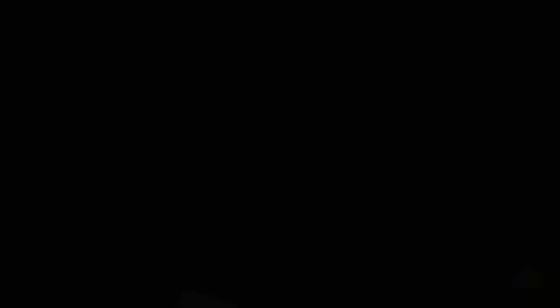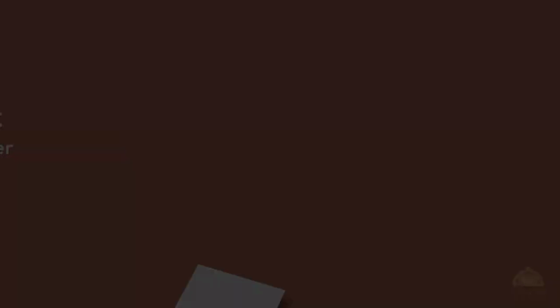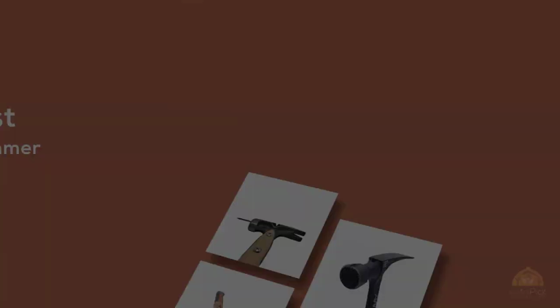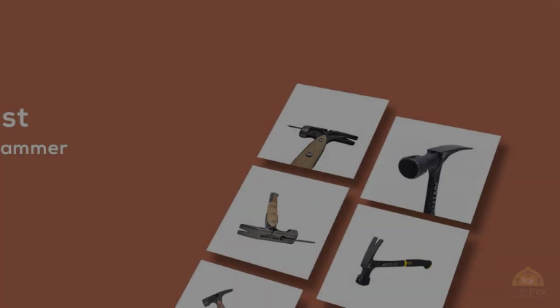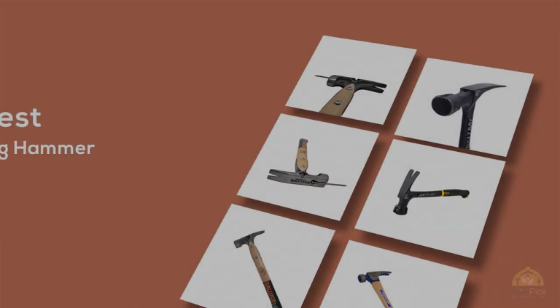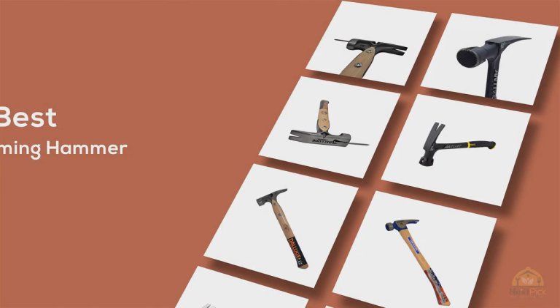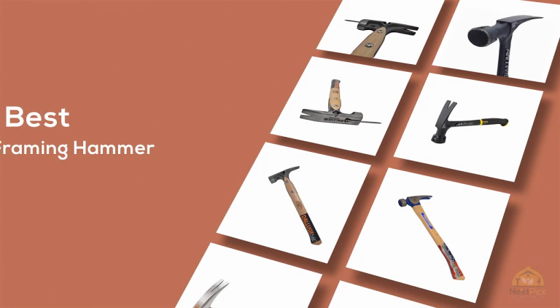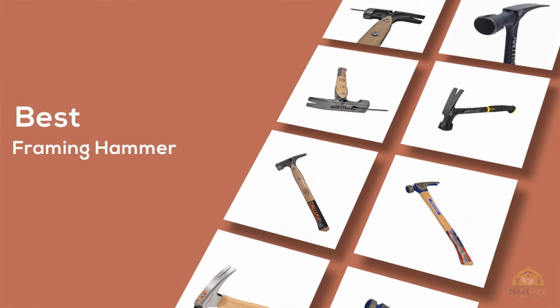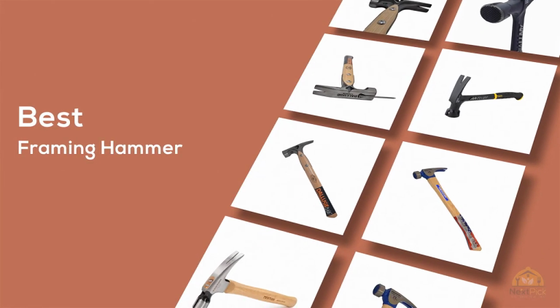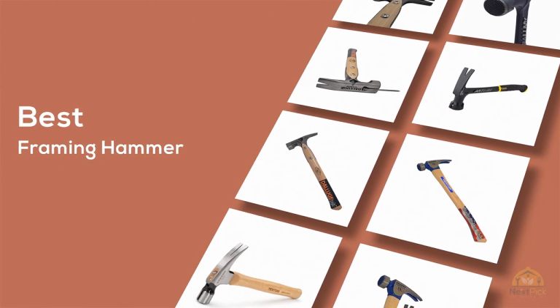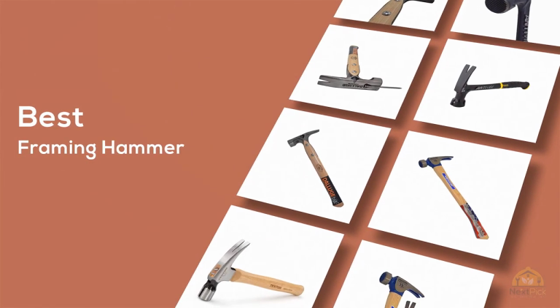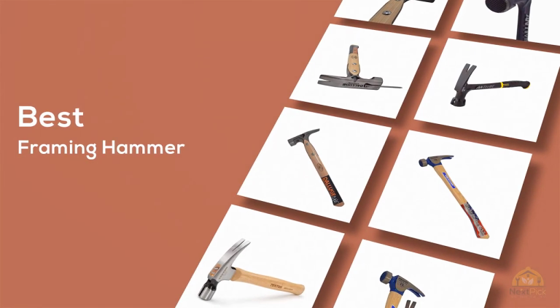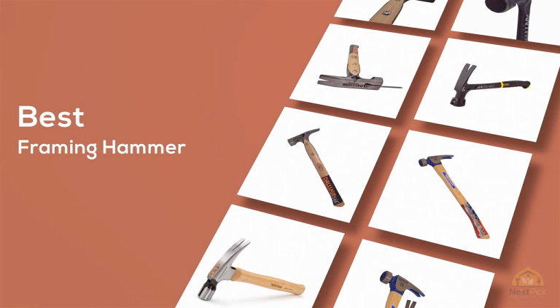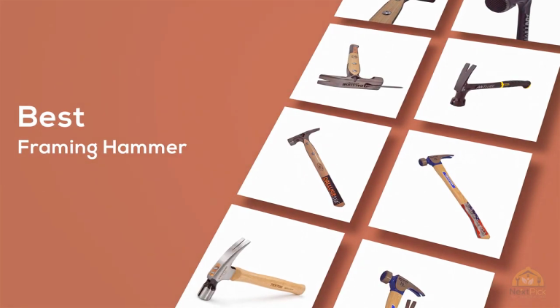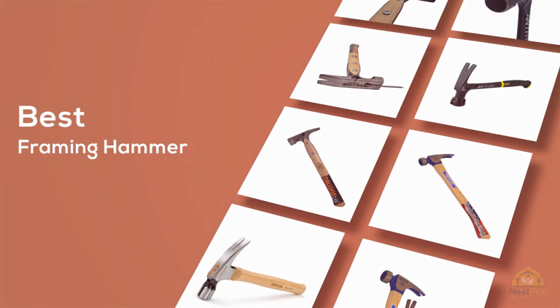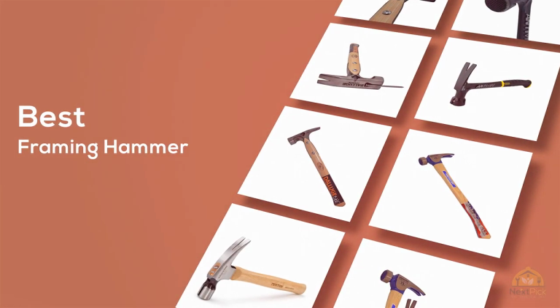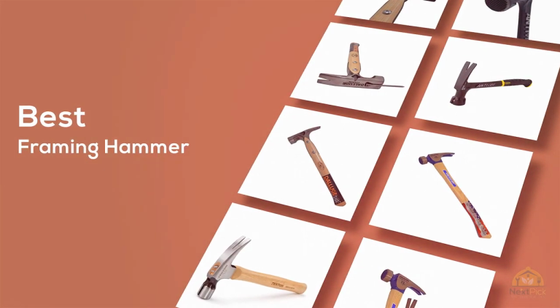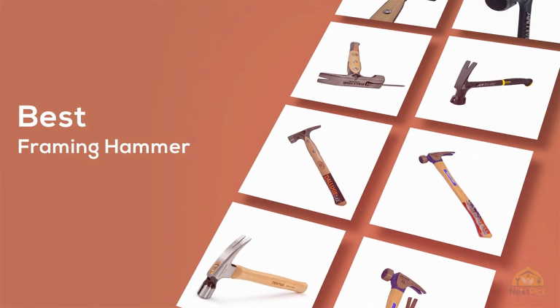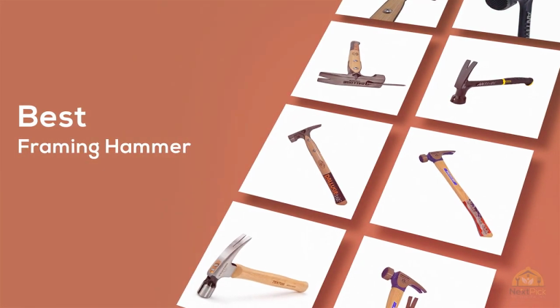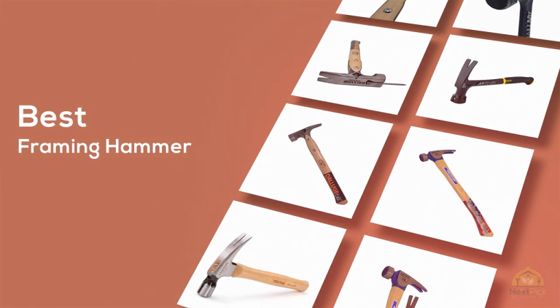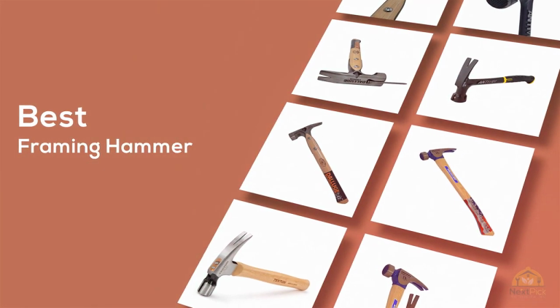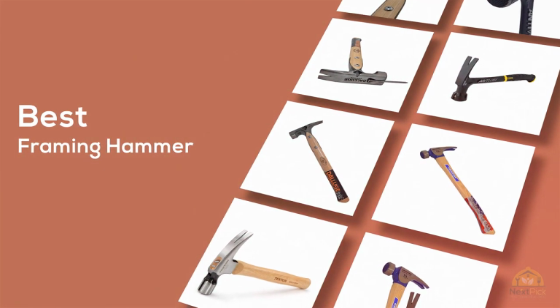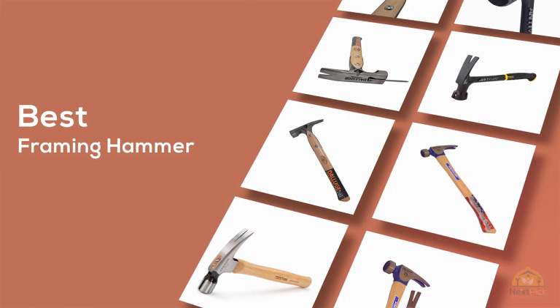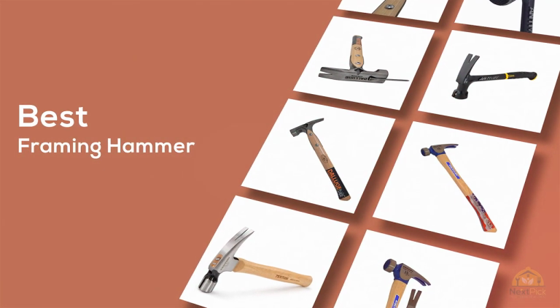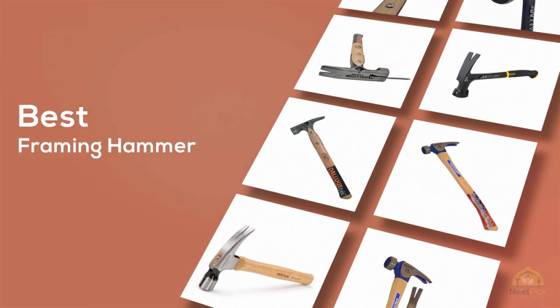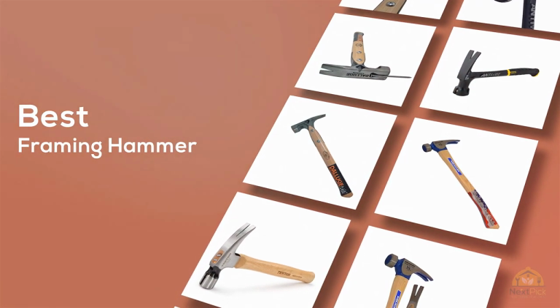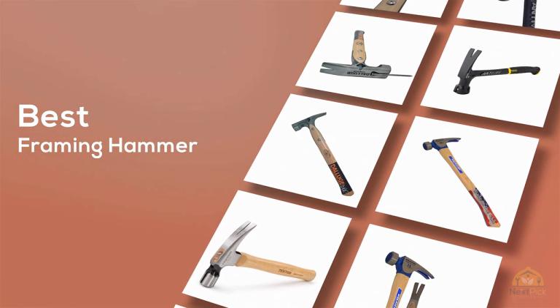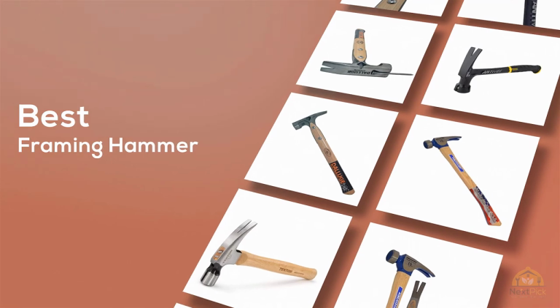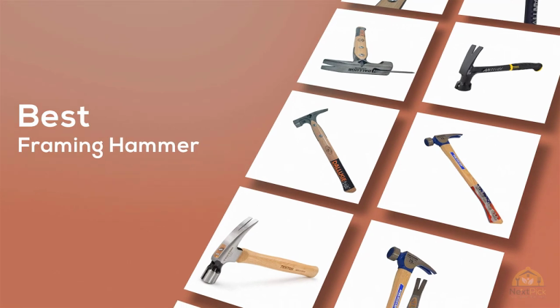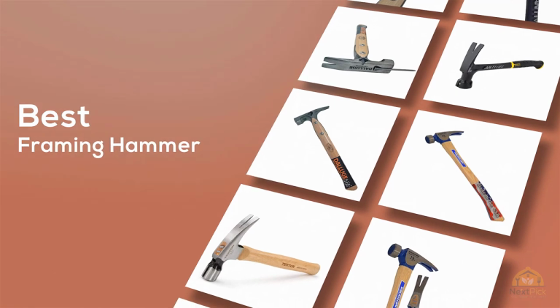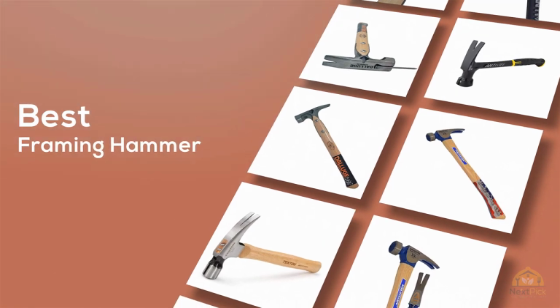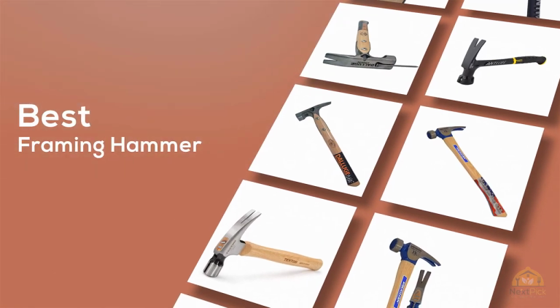If you're looking for the best framing hammer, here's a collection you've got to see. Let's get started.